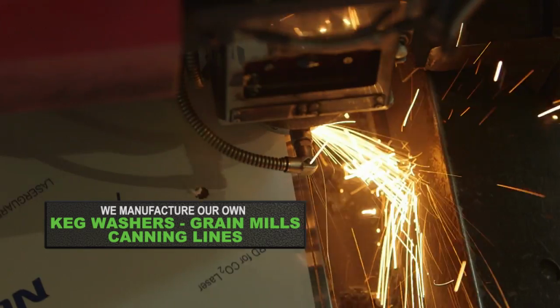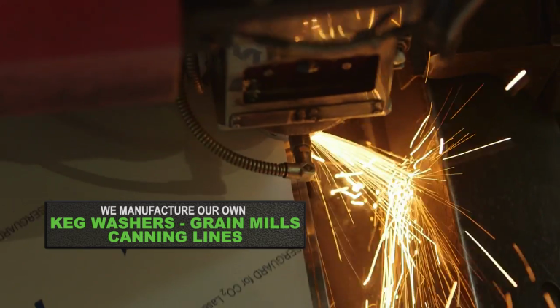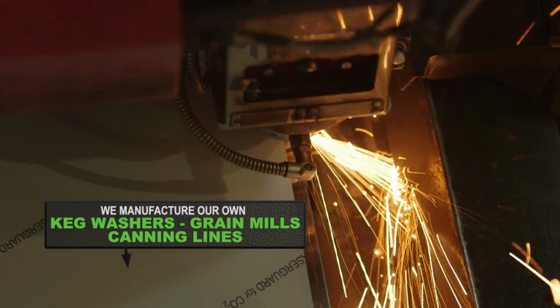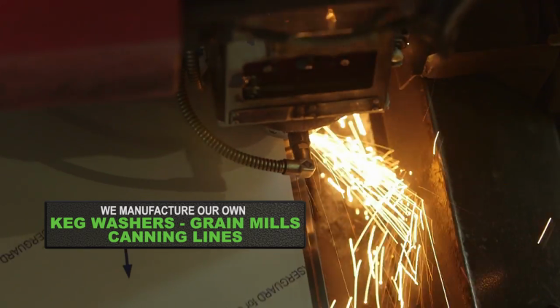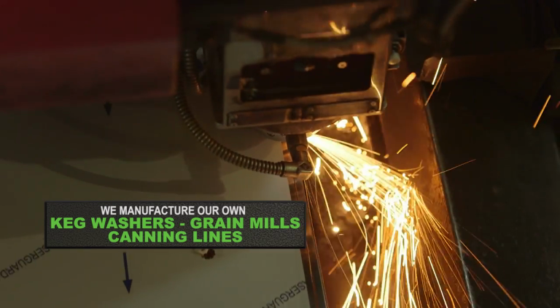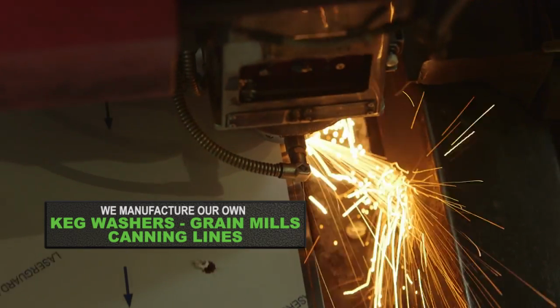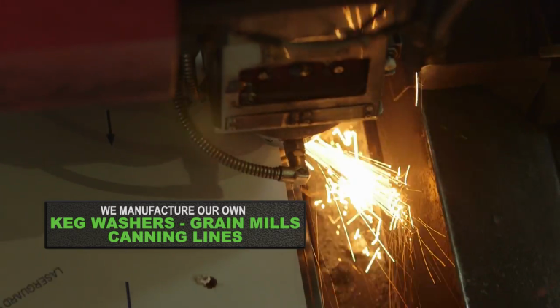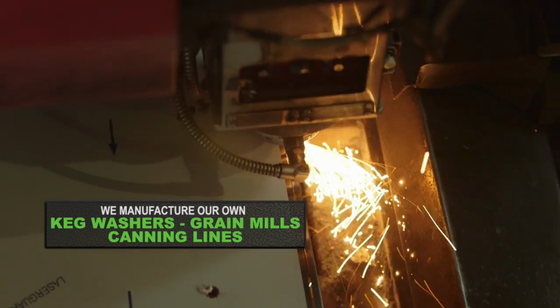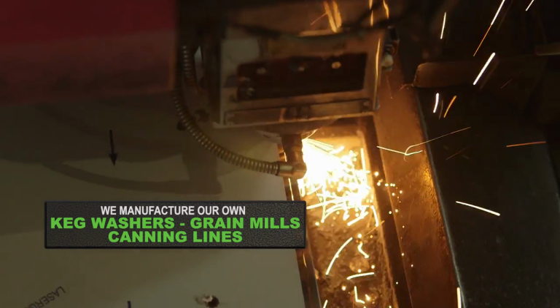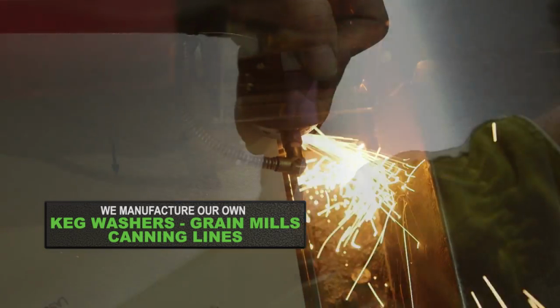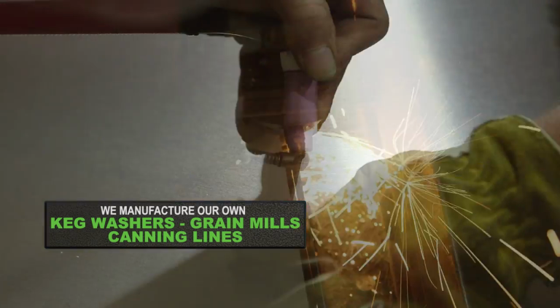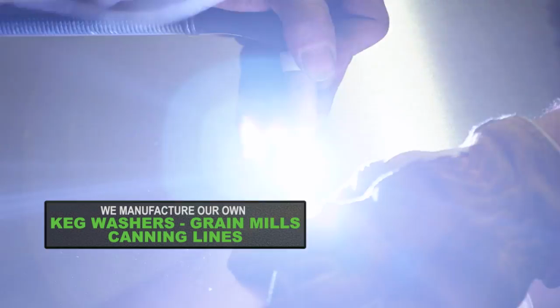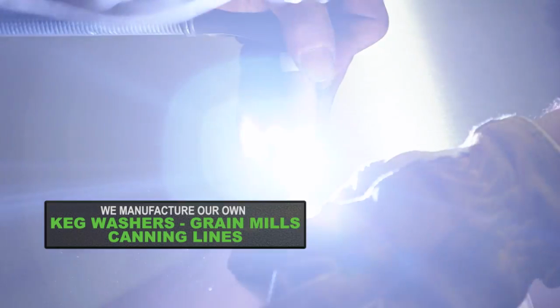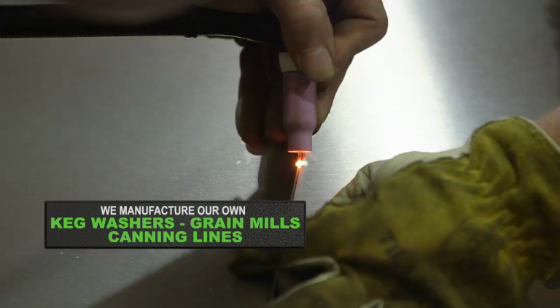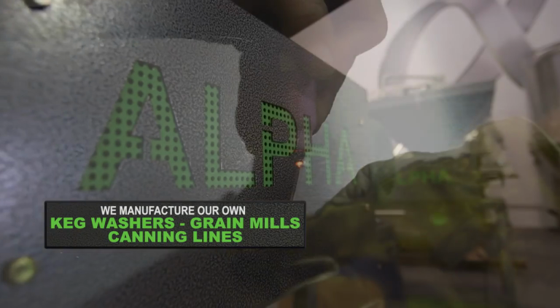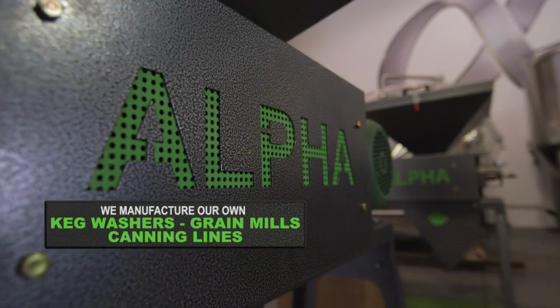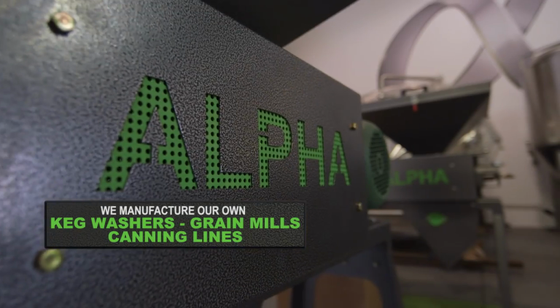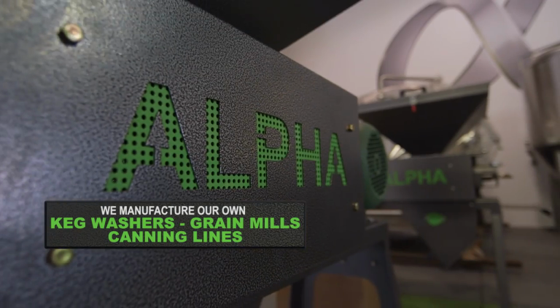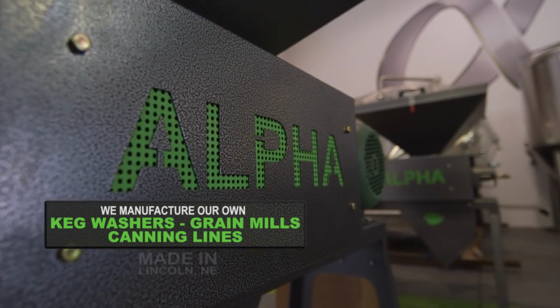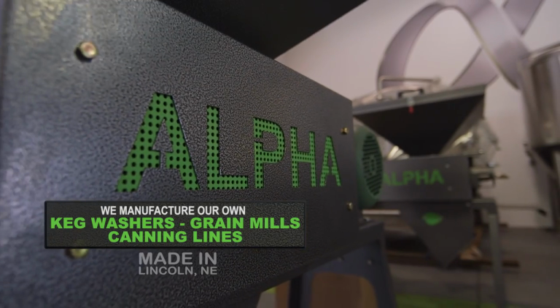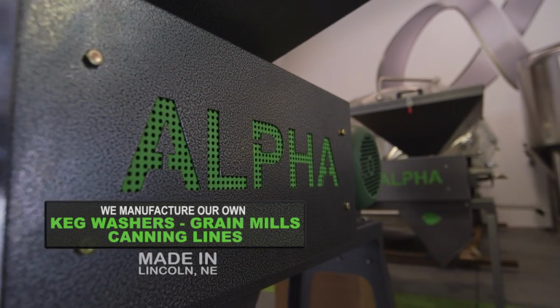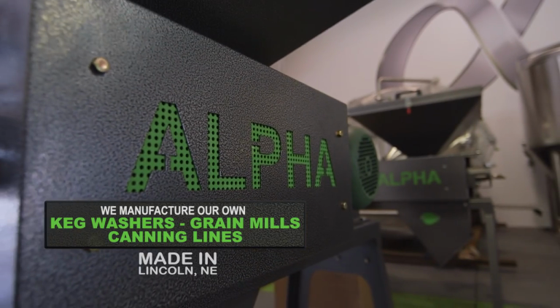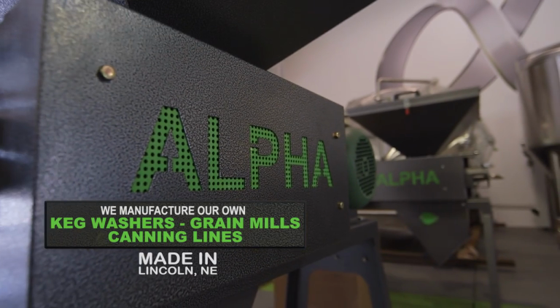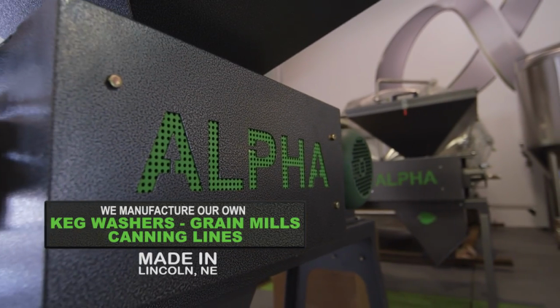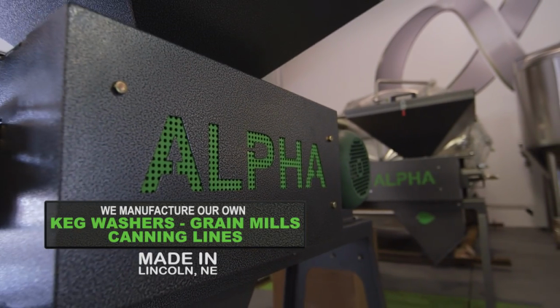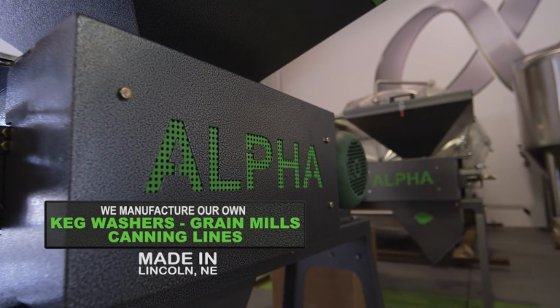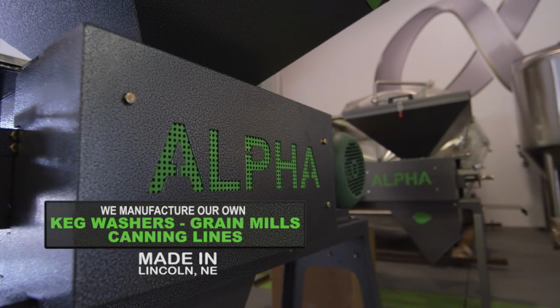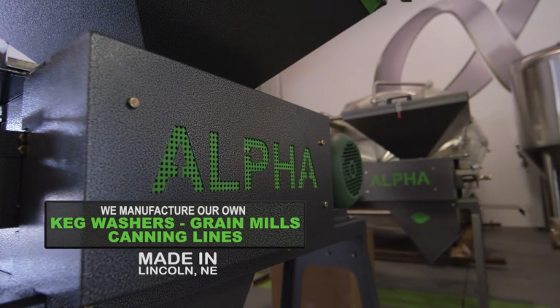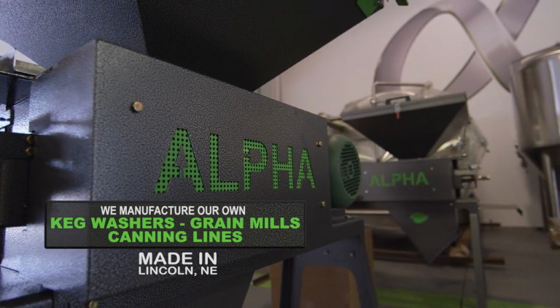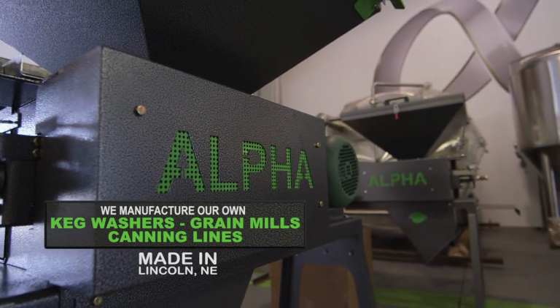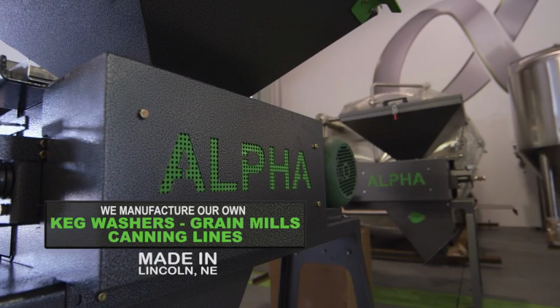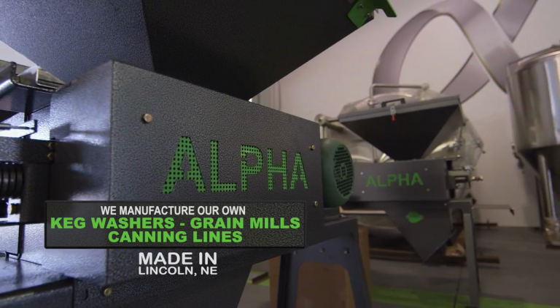We build keg washers, we manufacture the grain mills here, and we're now getting into packaging equipment.